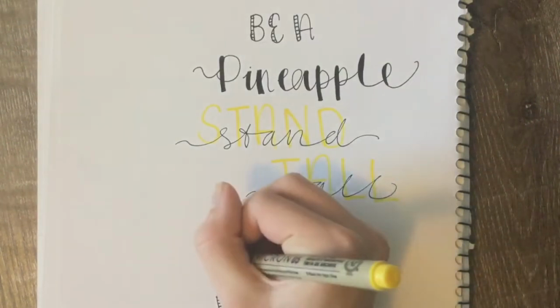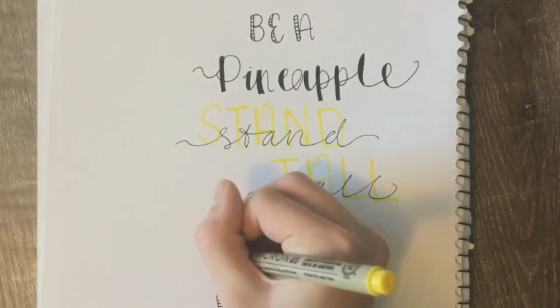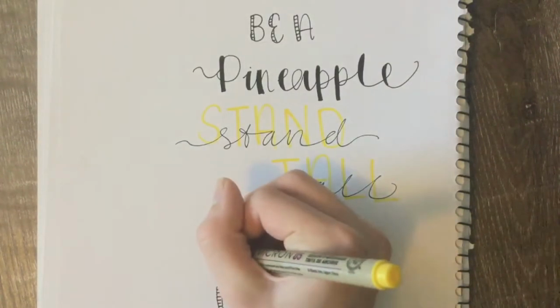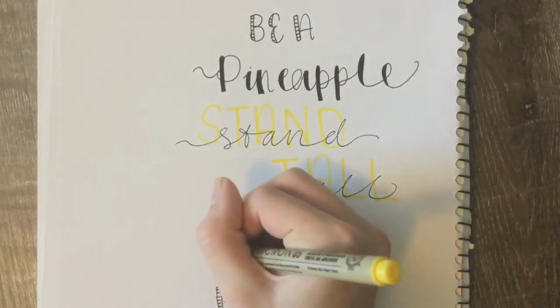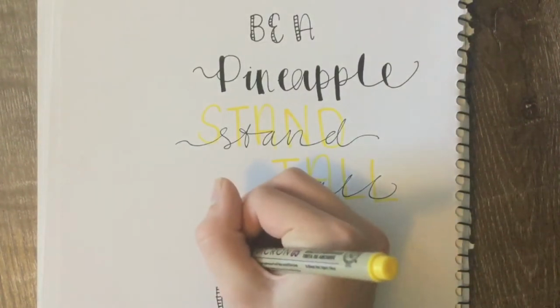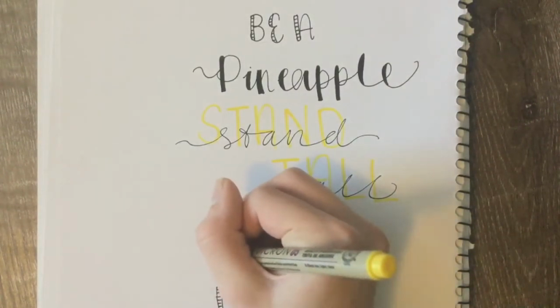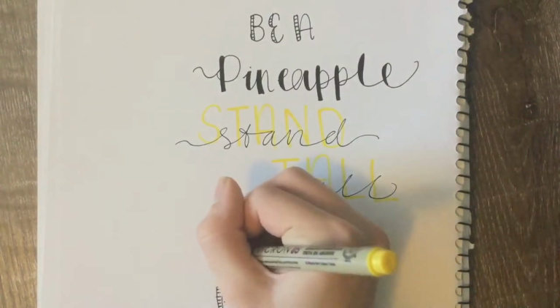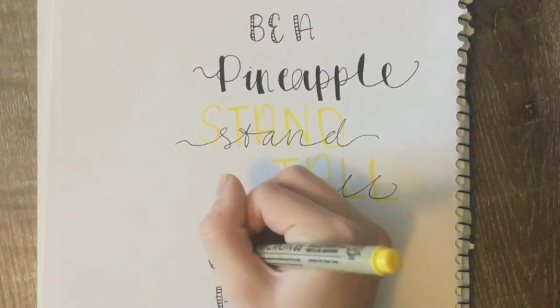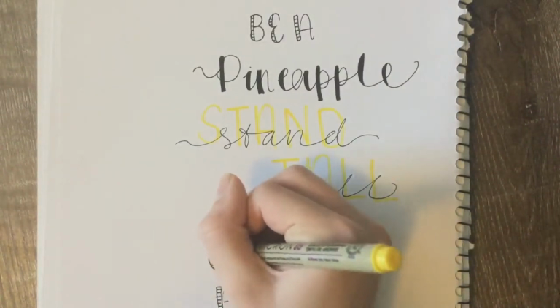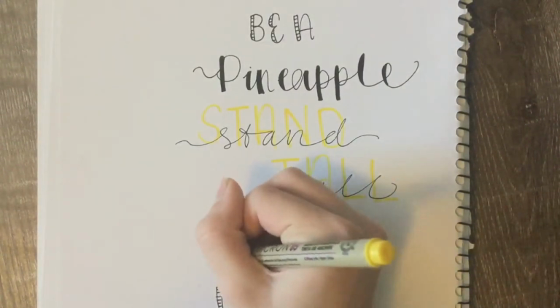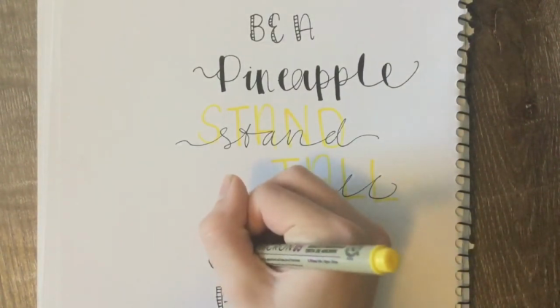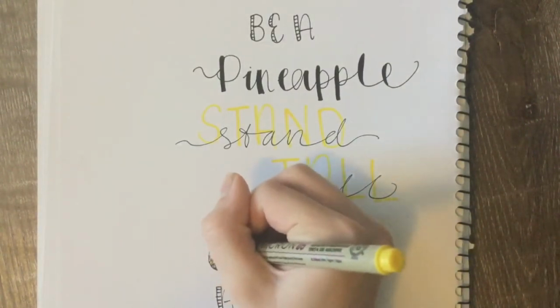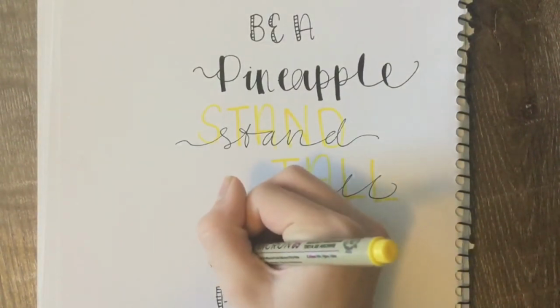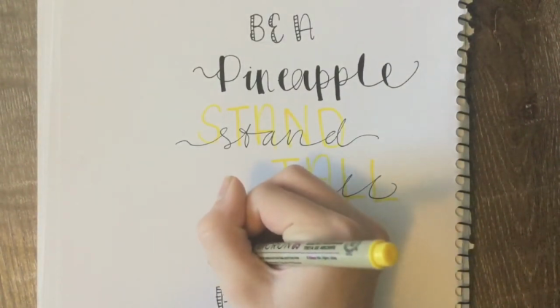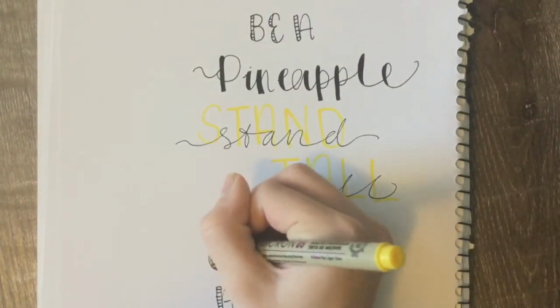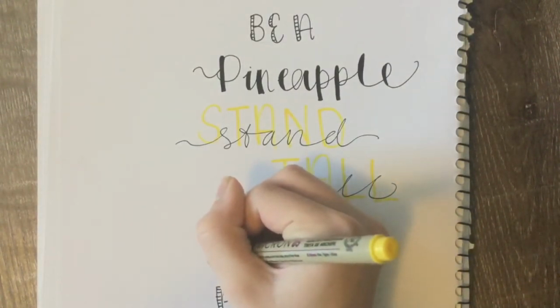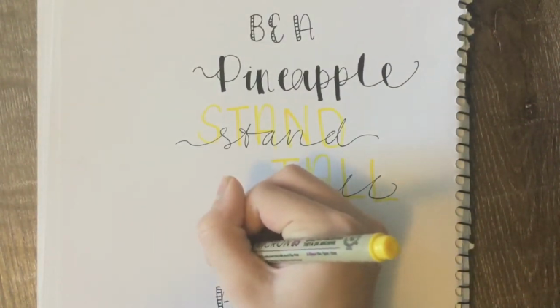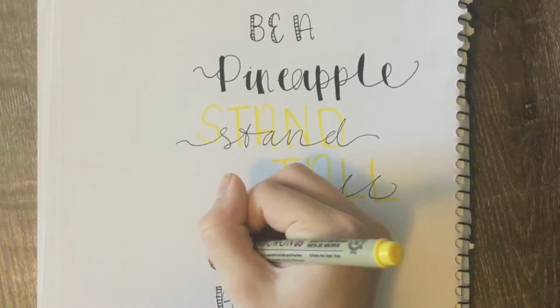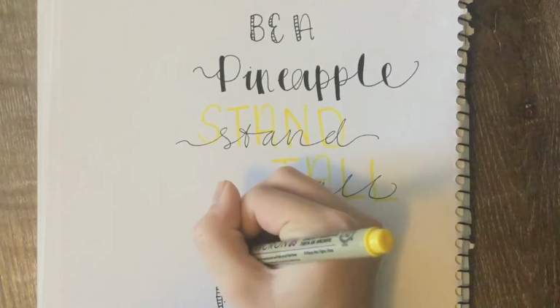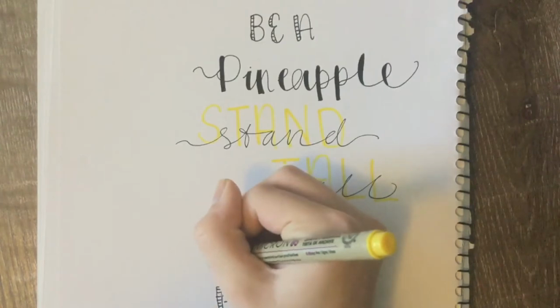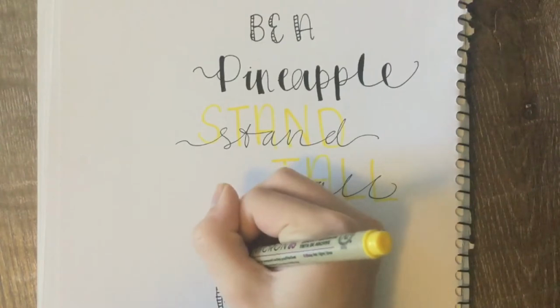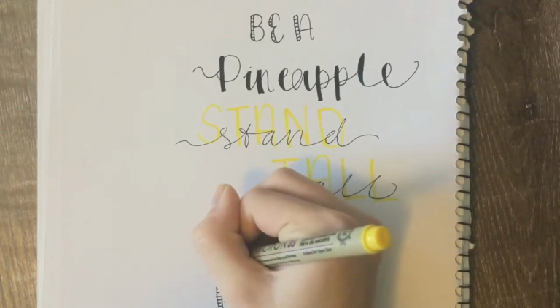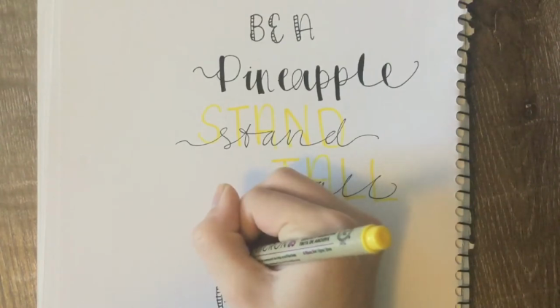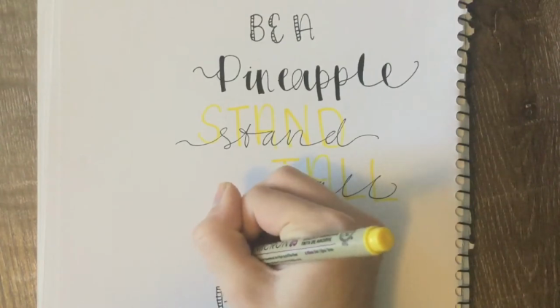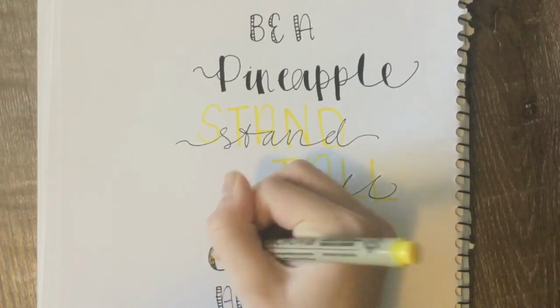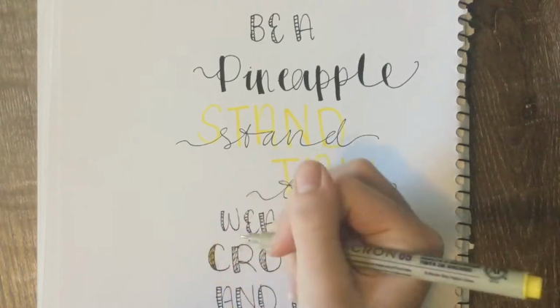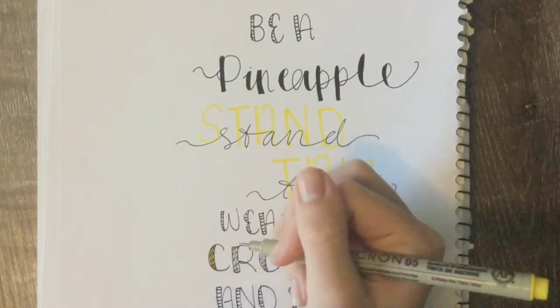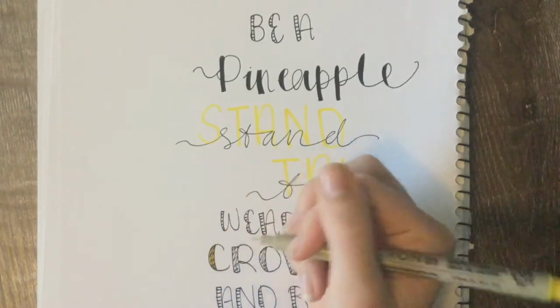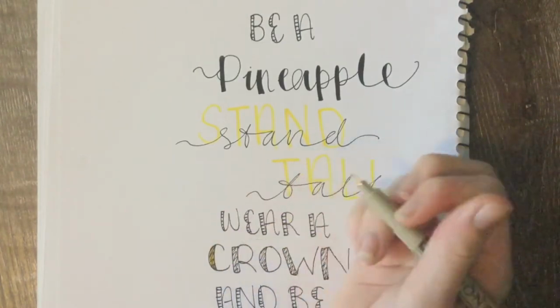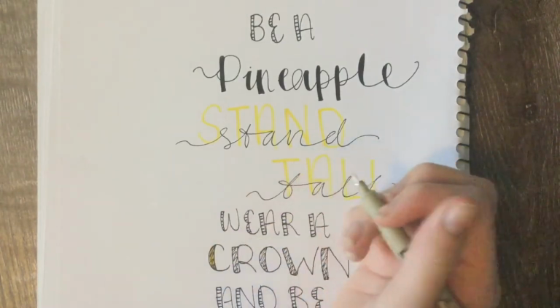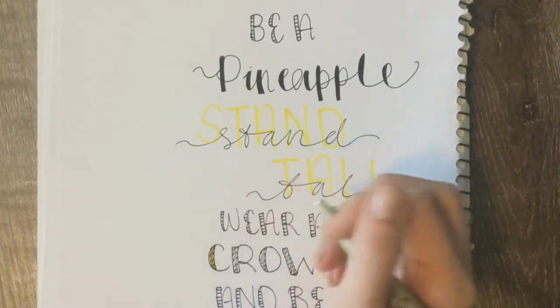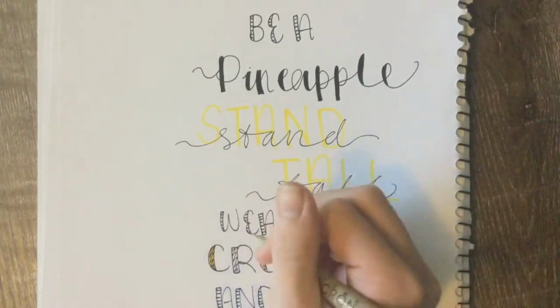To add more color to the piece, I will be coloring in 'crown' with yellow.